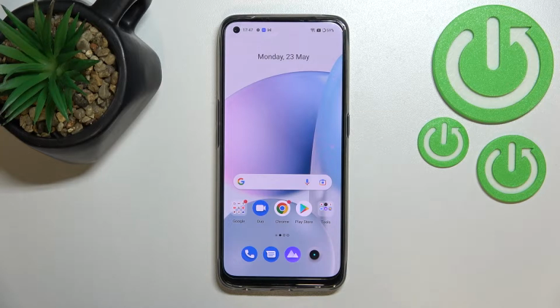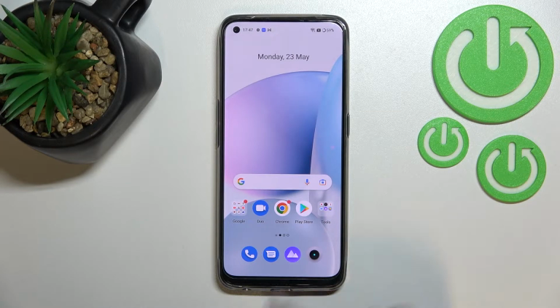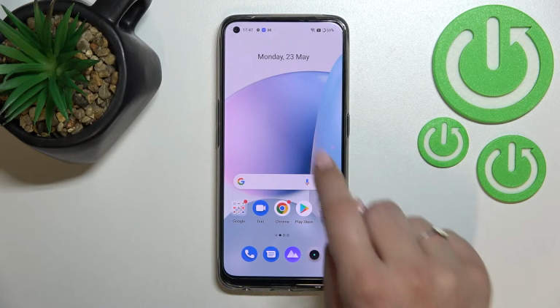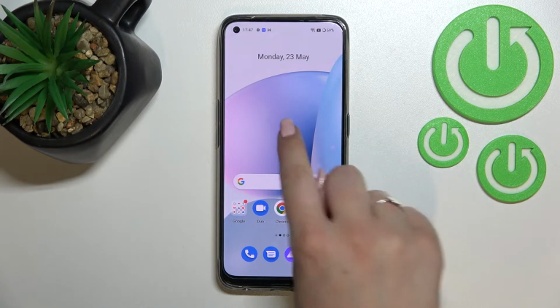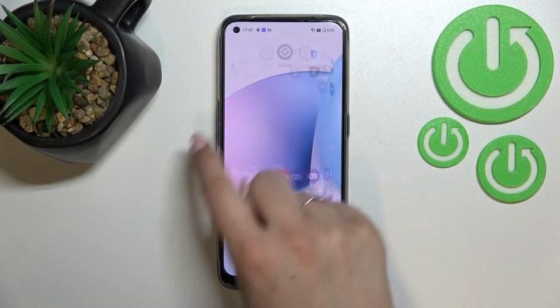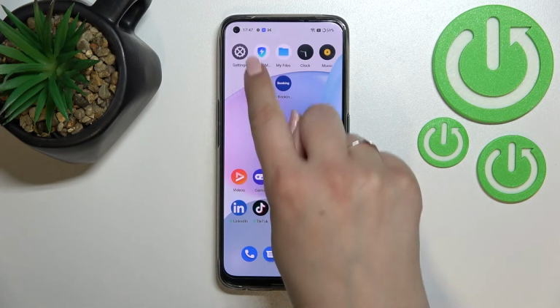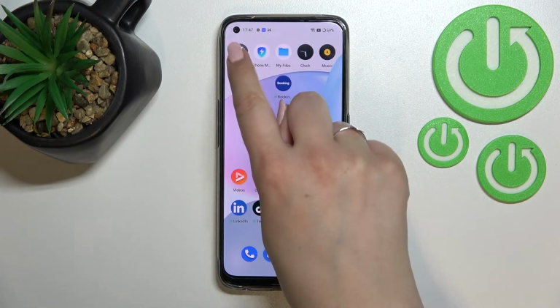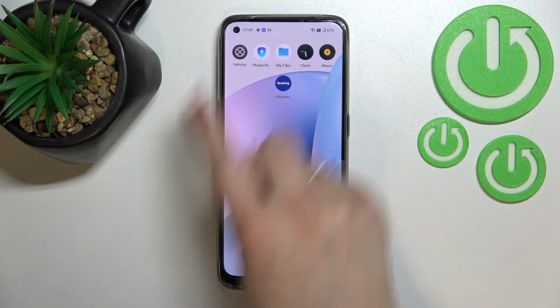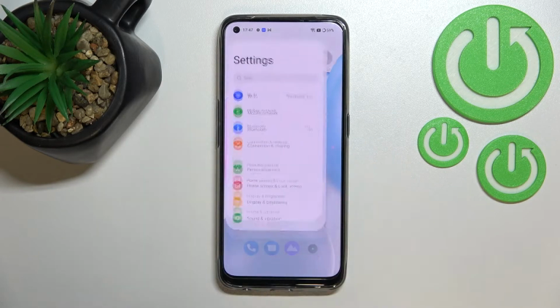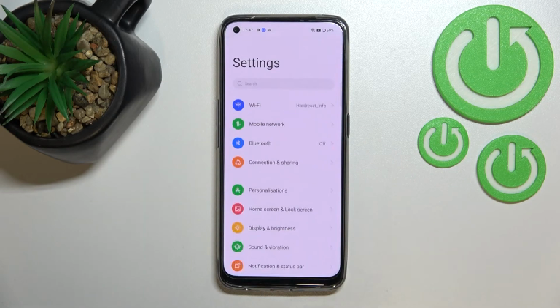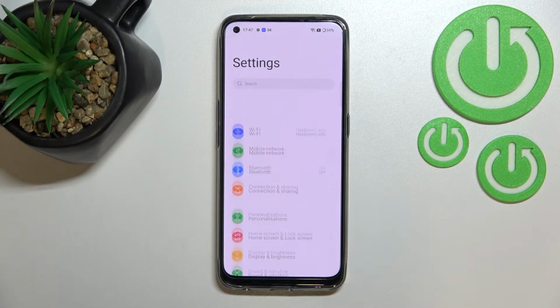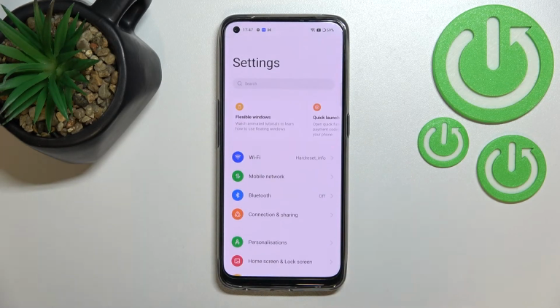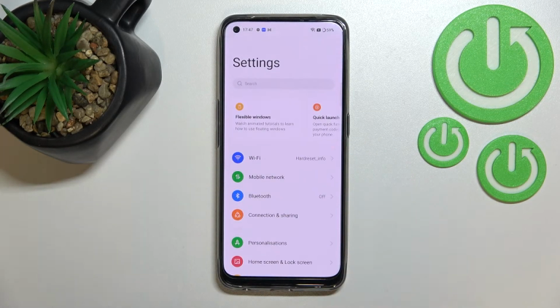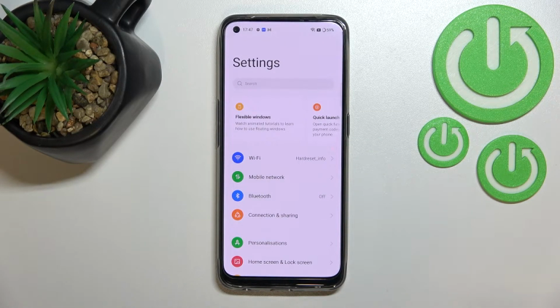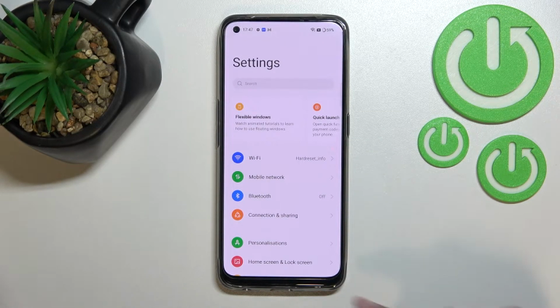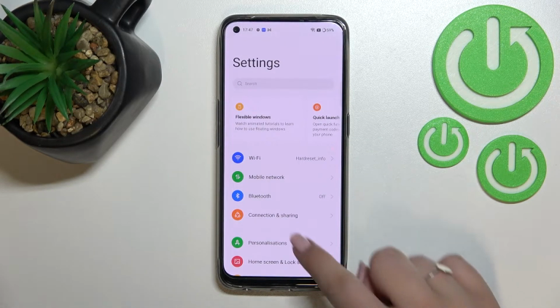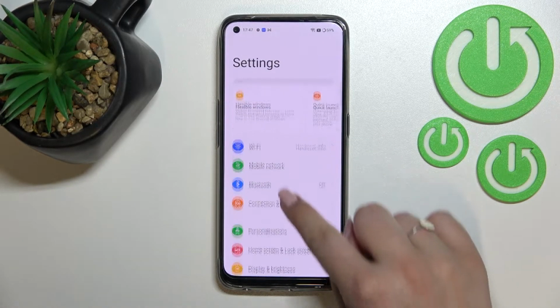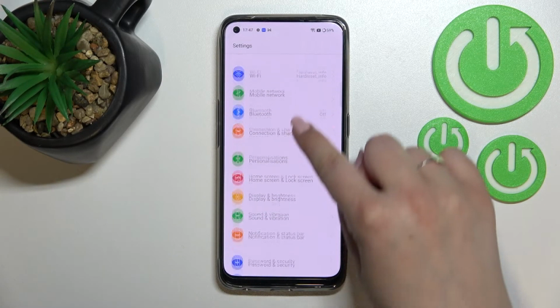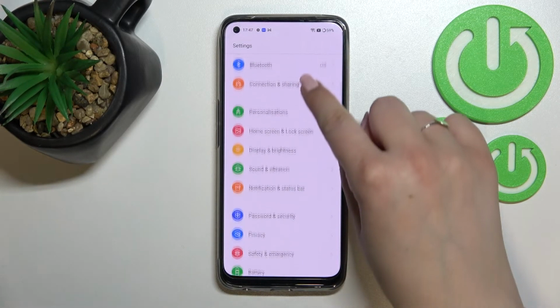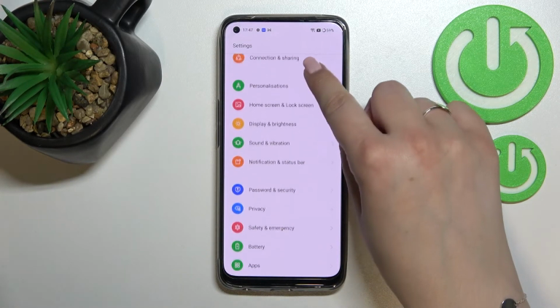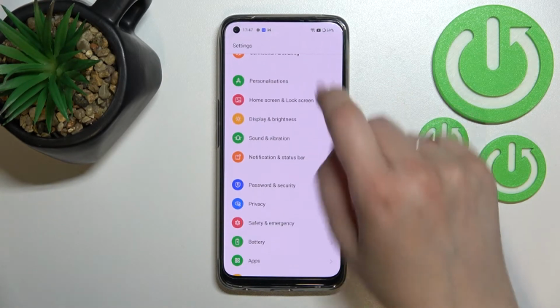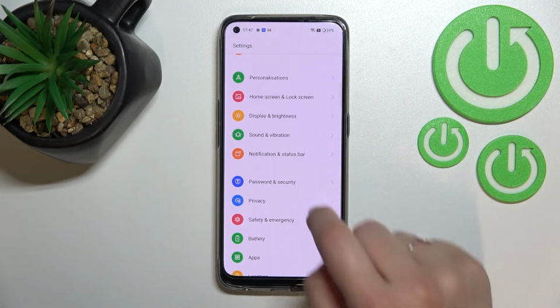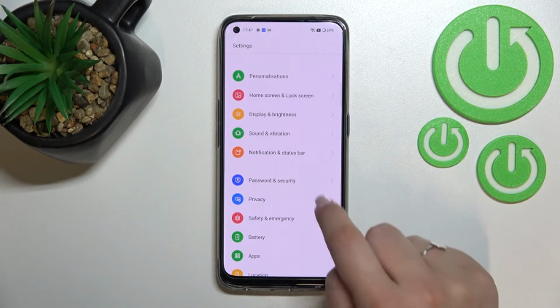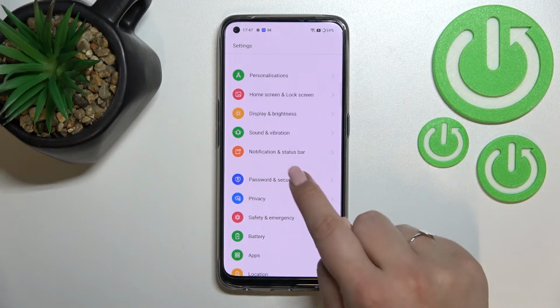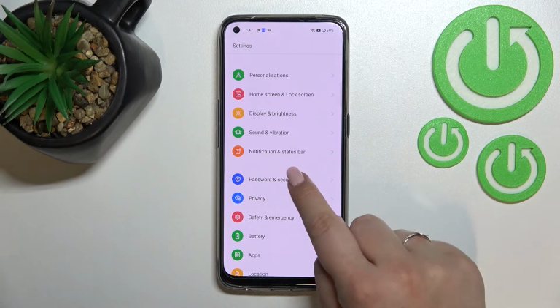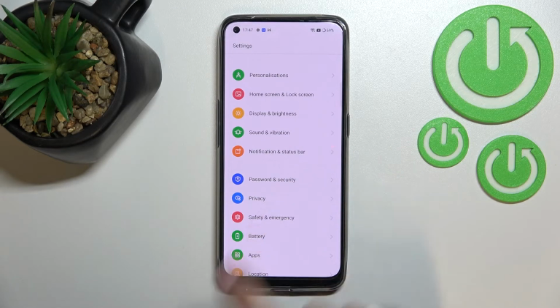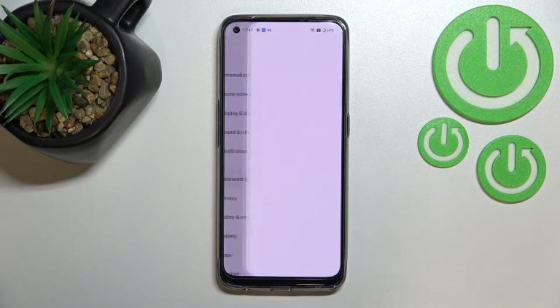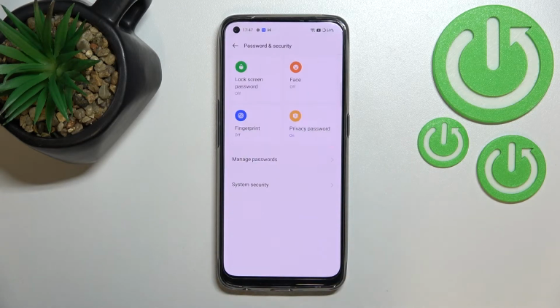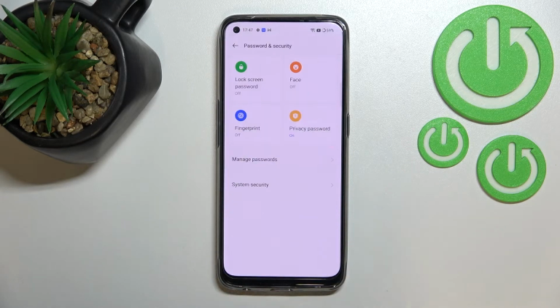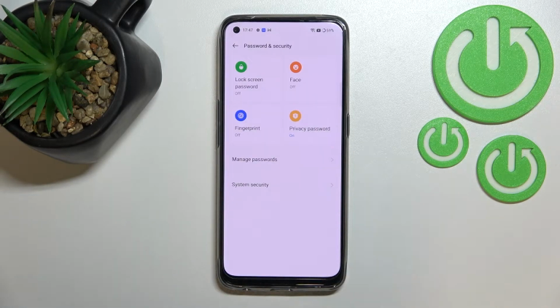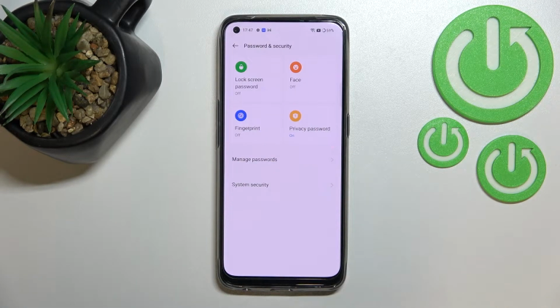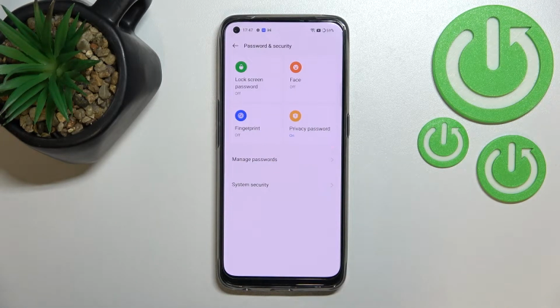First of all, we have to find and open the Settings, and now let's scroll down to find Password and Security.